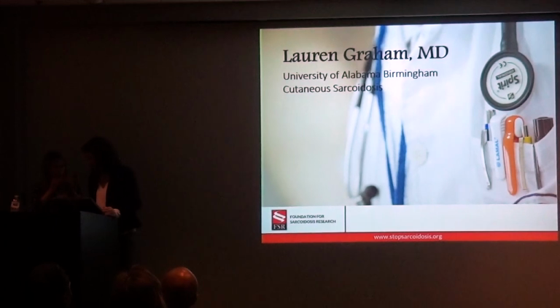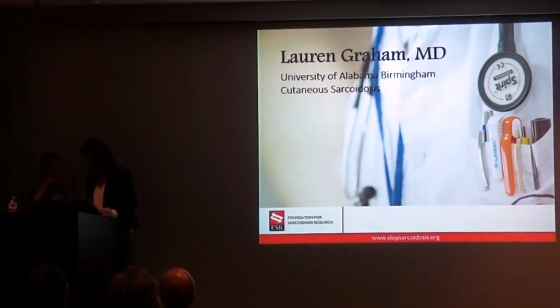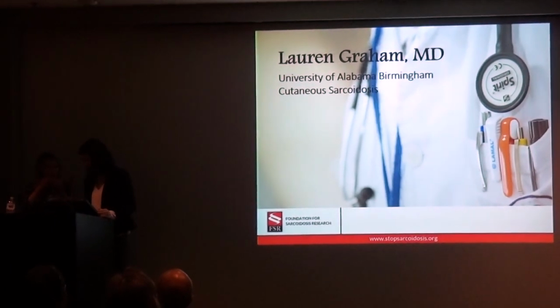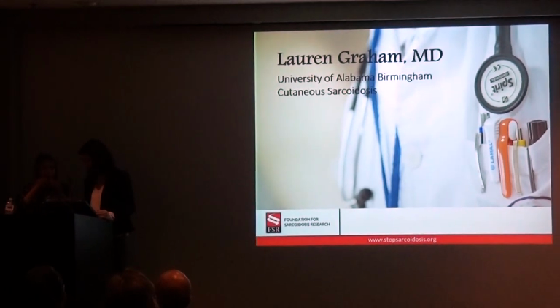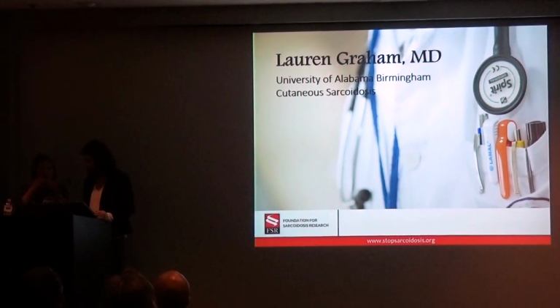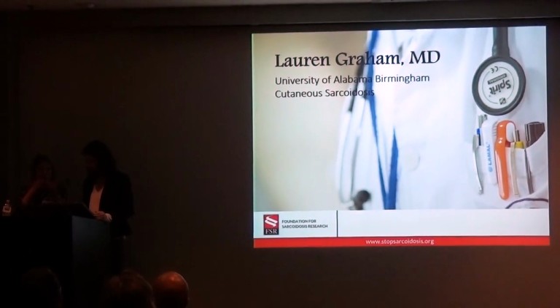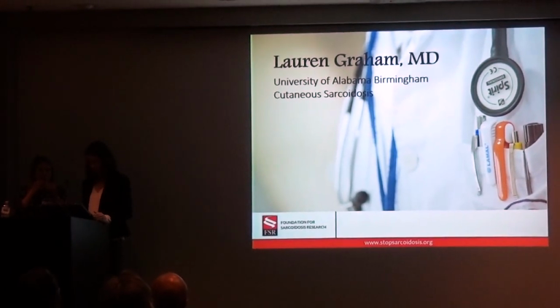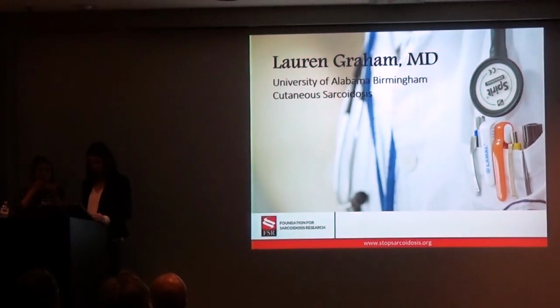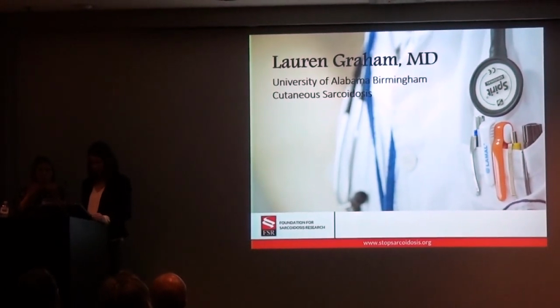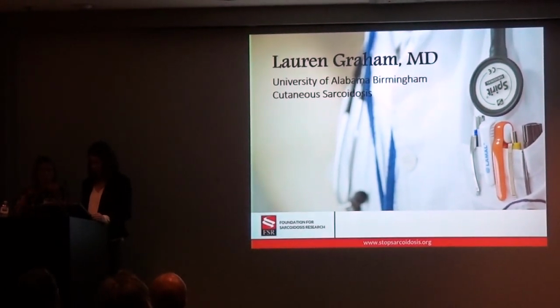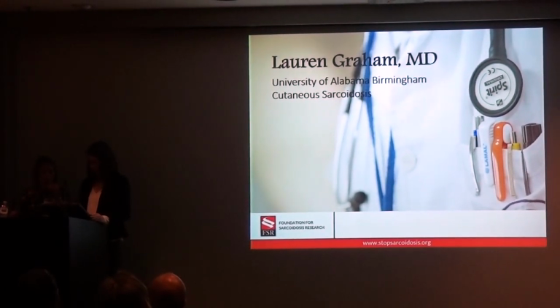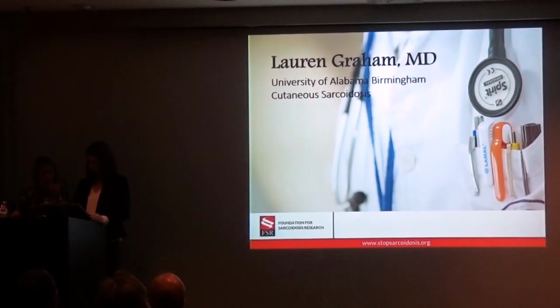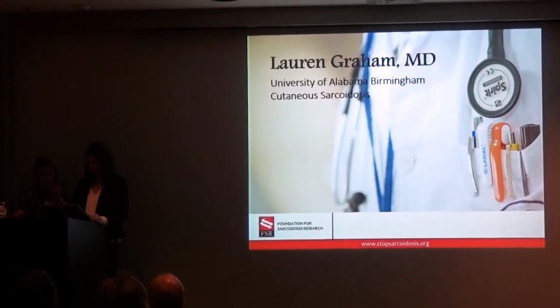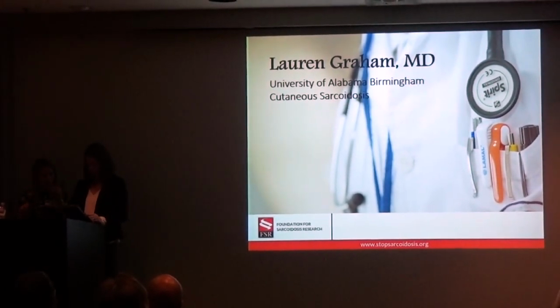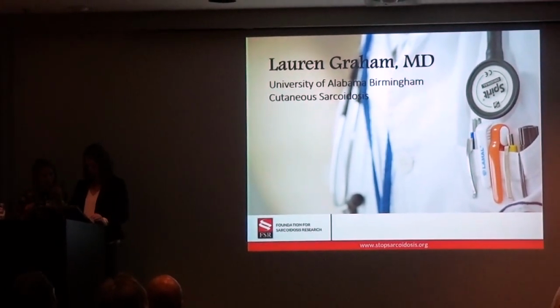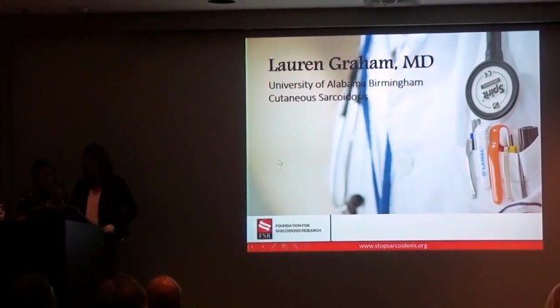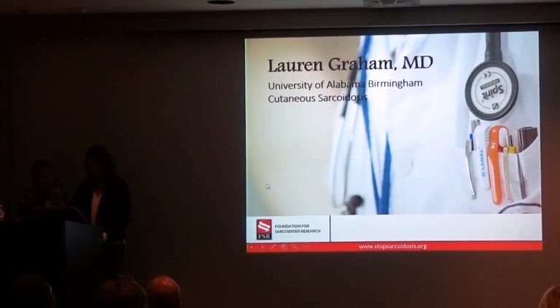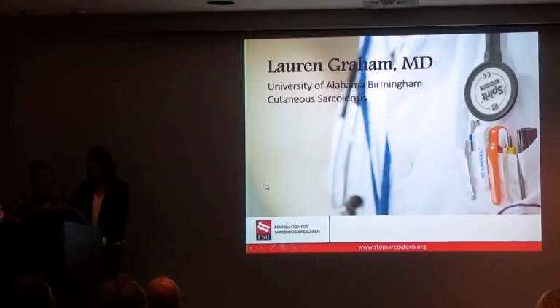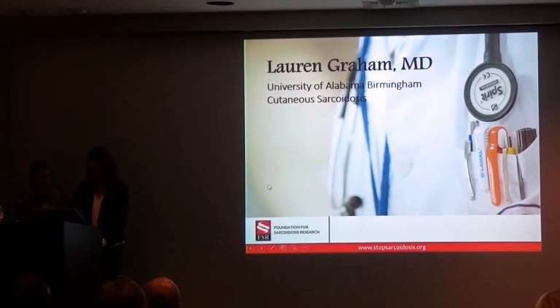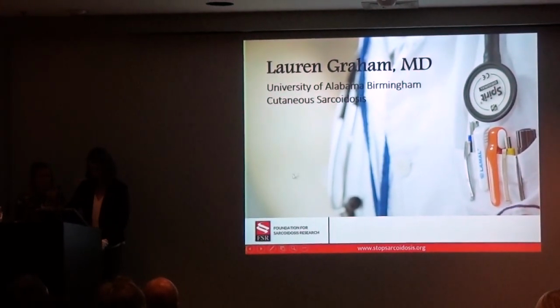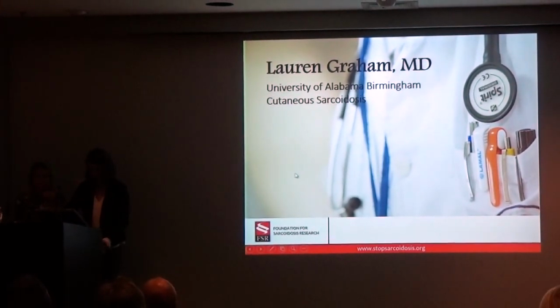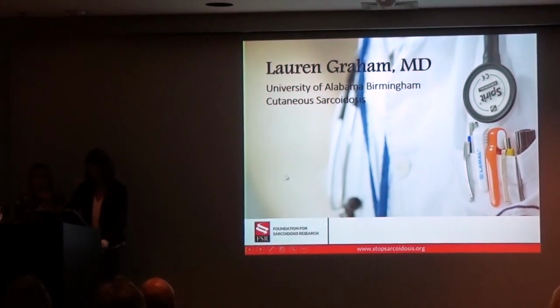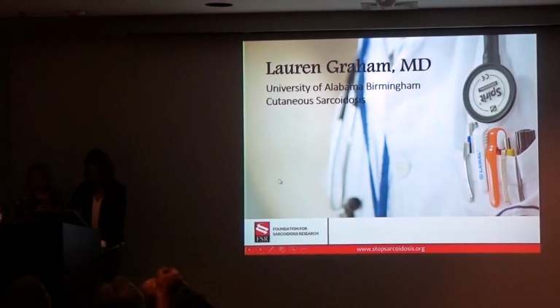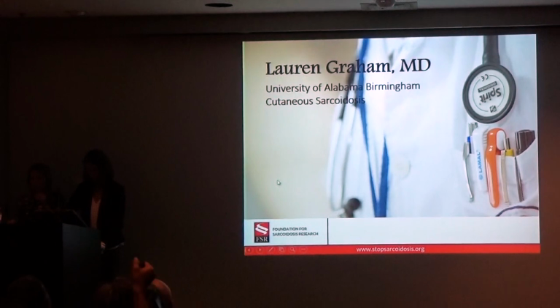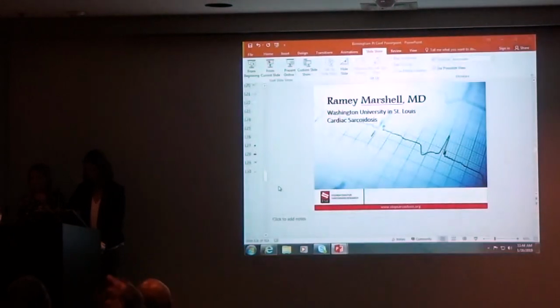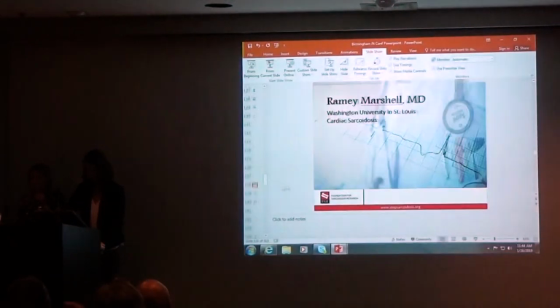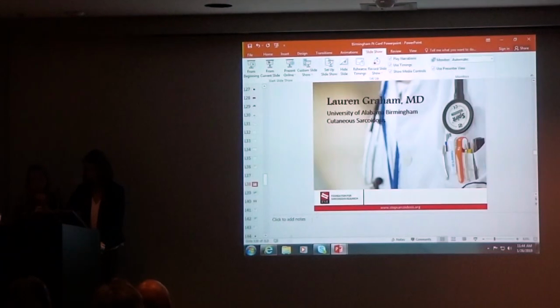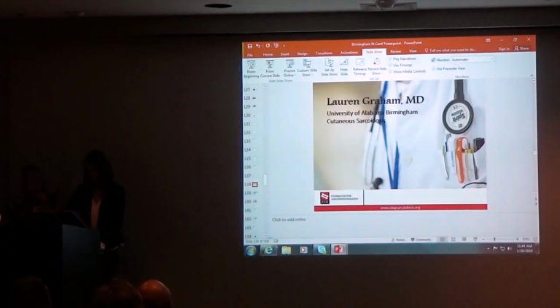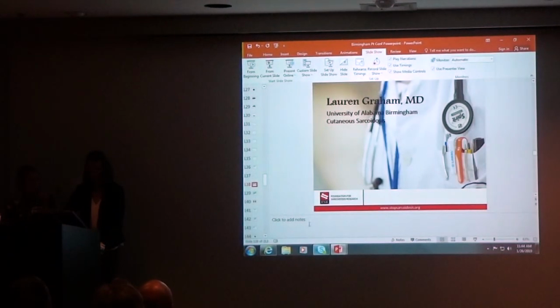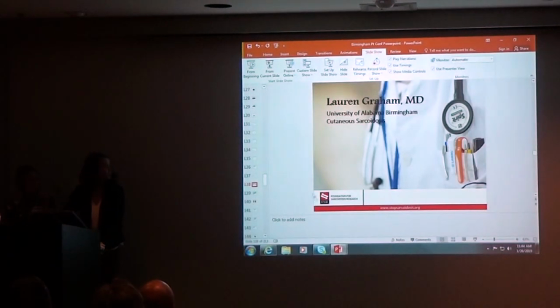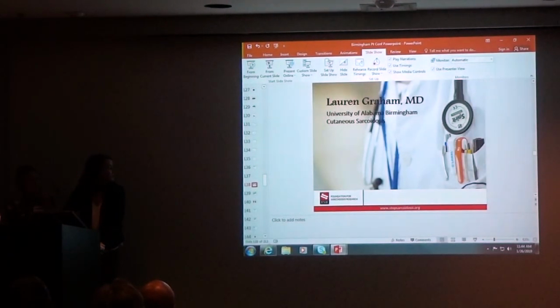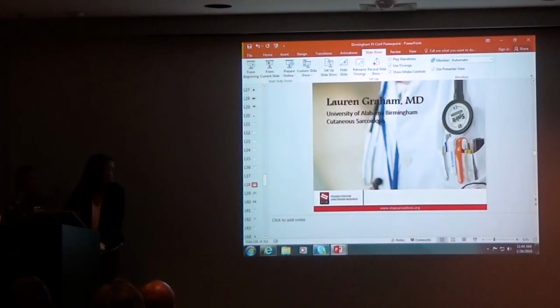I'm Lauren Graham. I am a dermatologist at UAB, and it is a pleasure to be here. Thank you so much for inviting me.